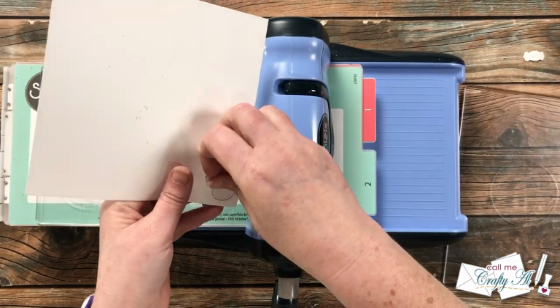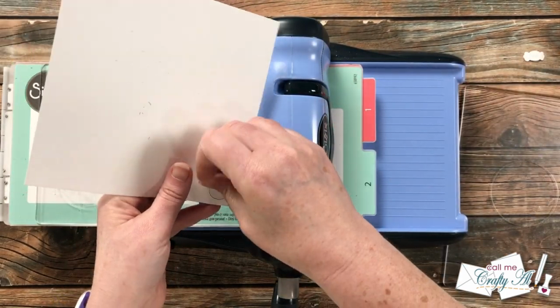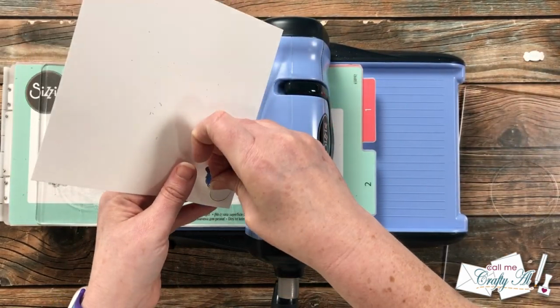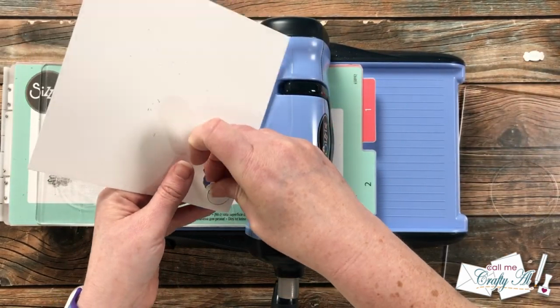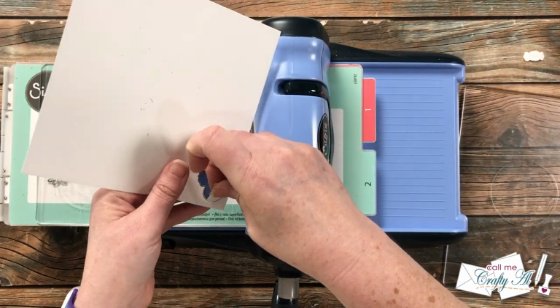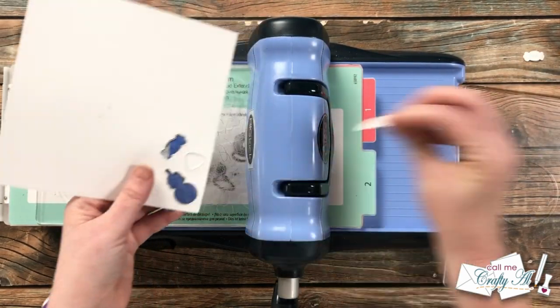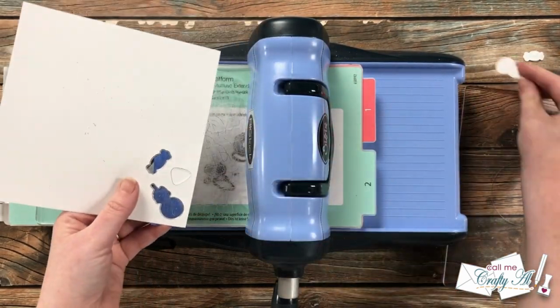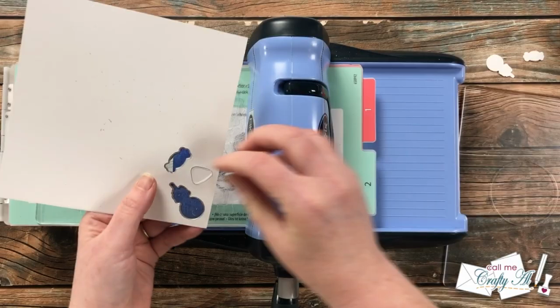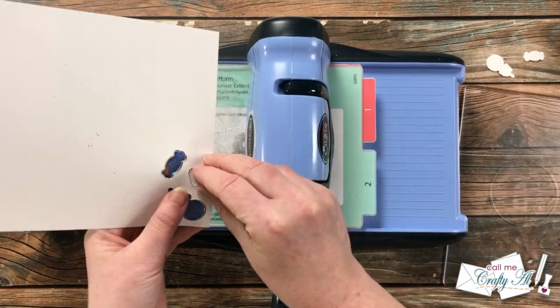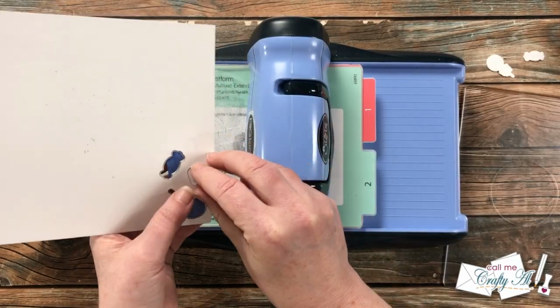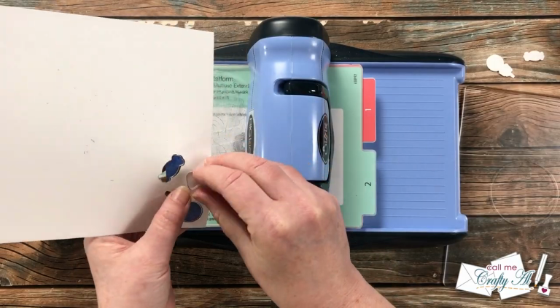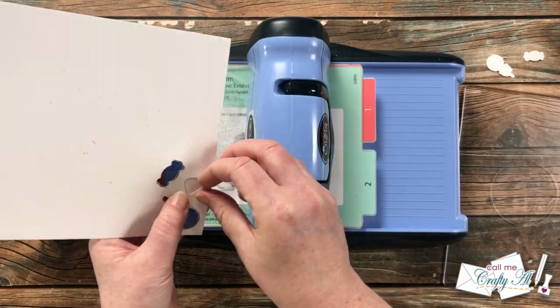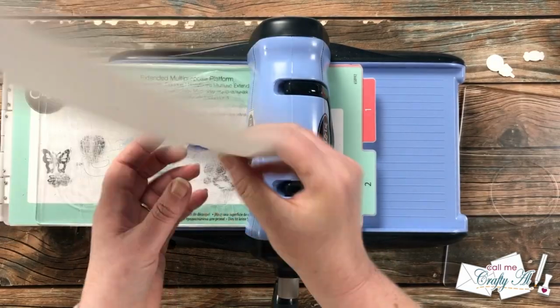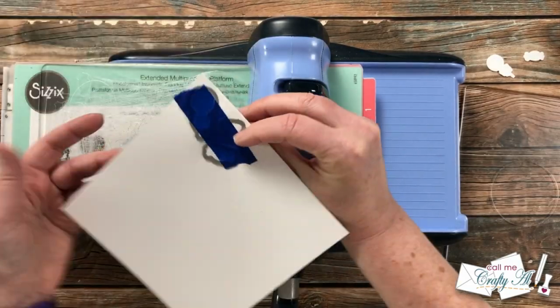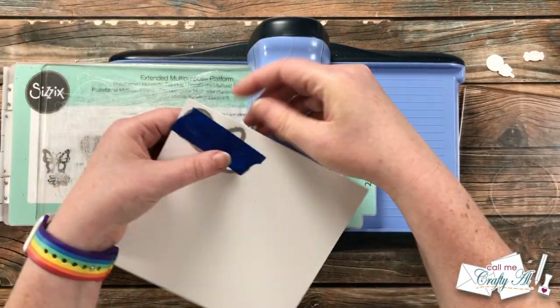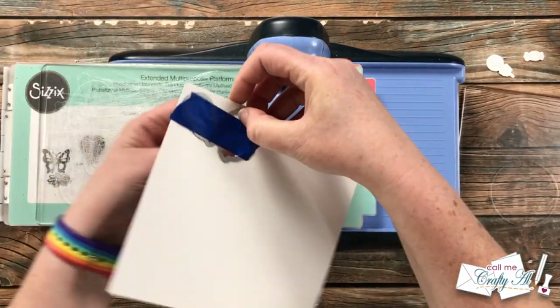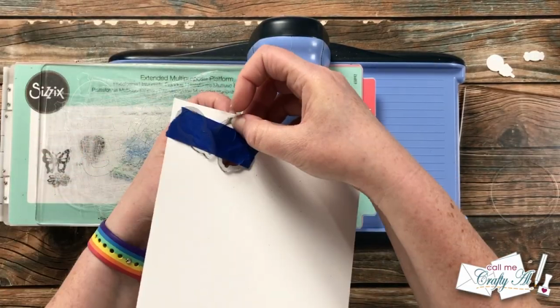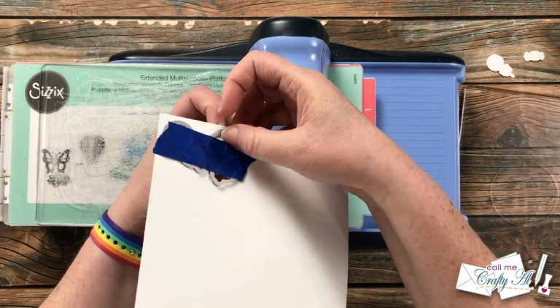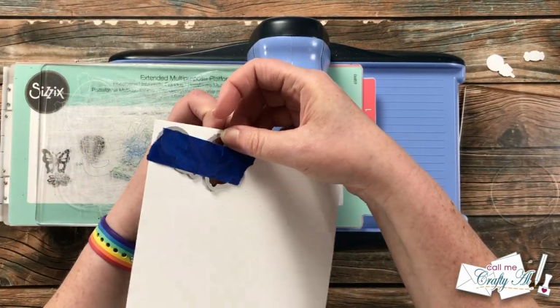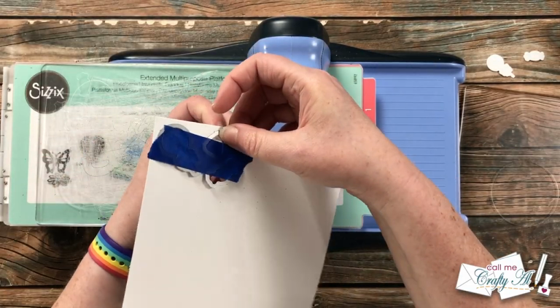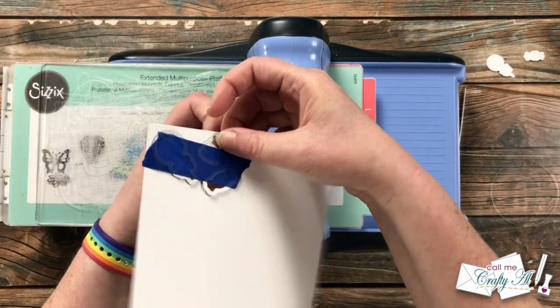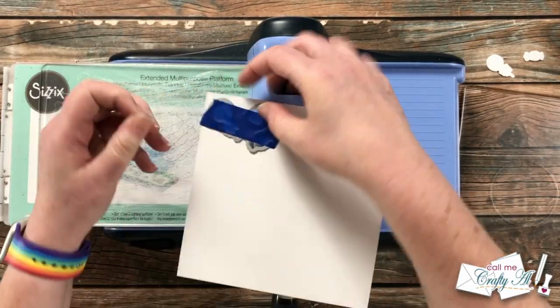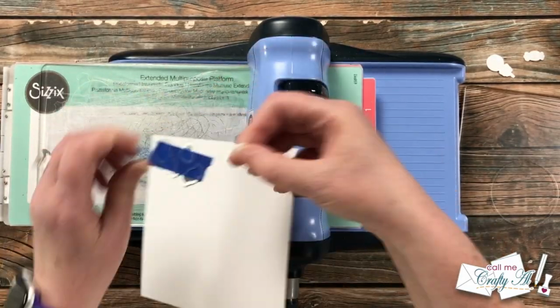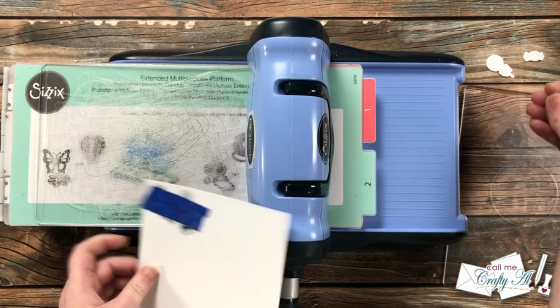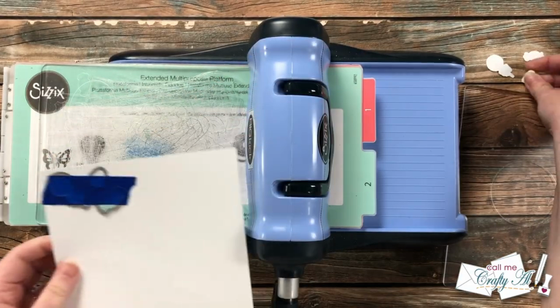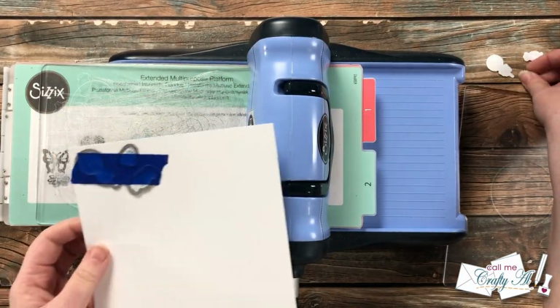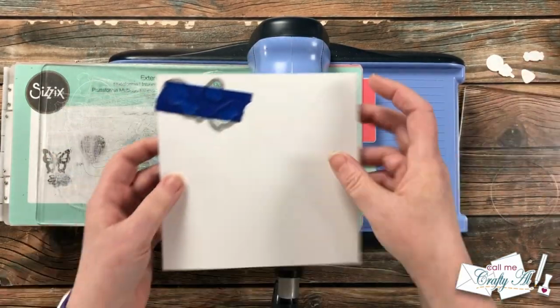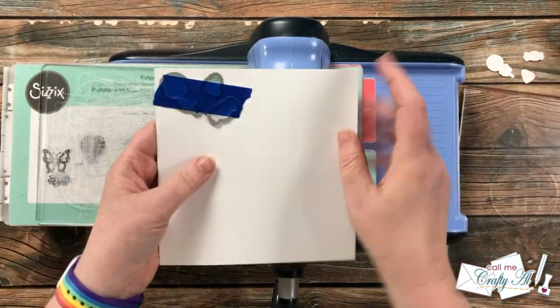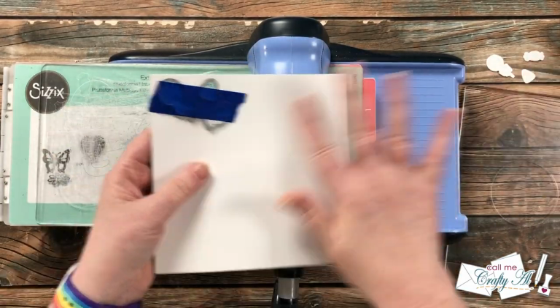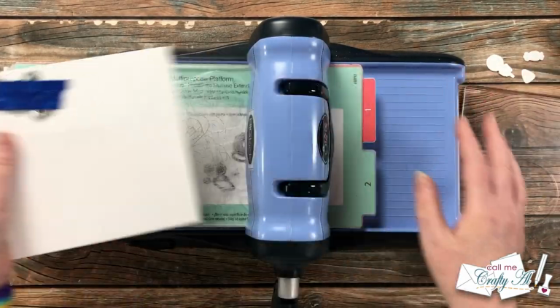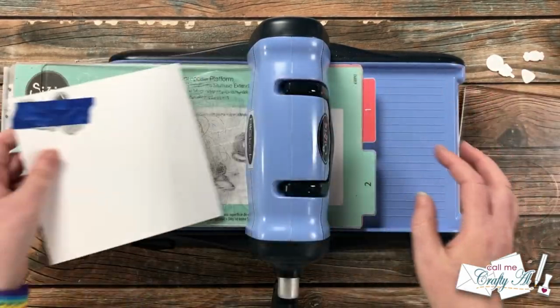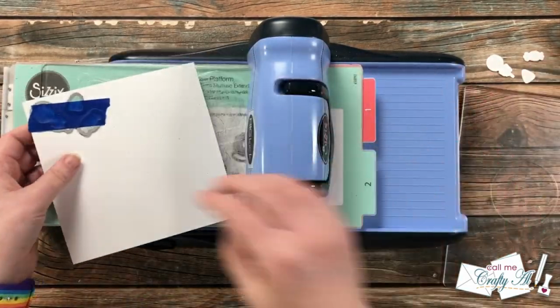Once I ran those through, I removed all of the little cutout pieces and saved those for later.